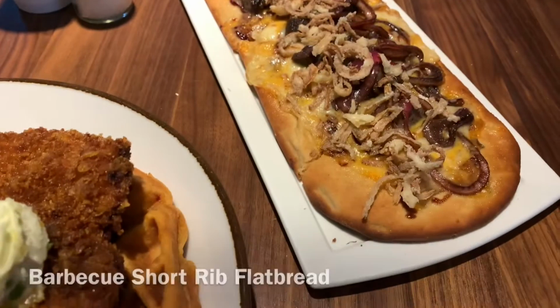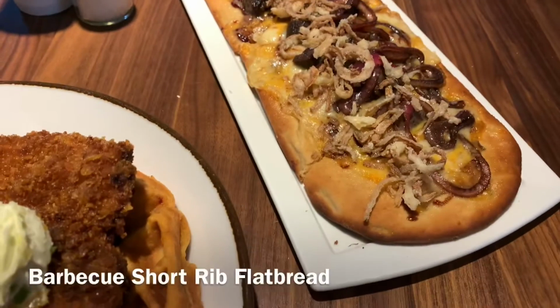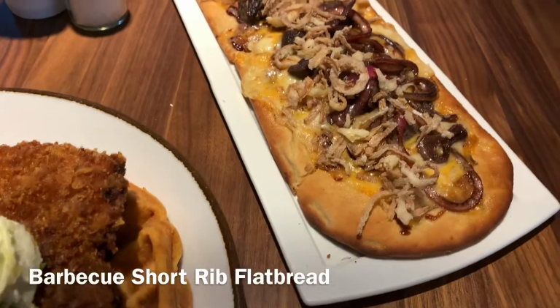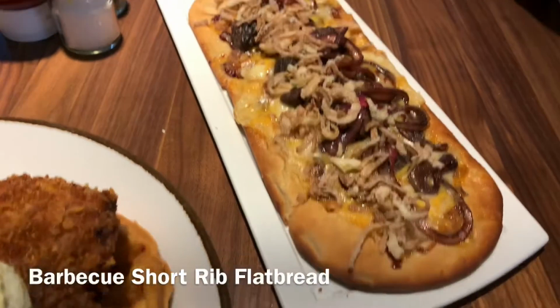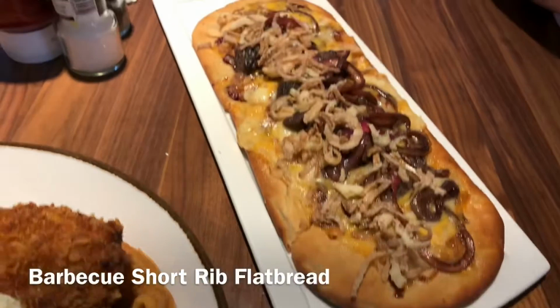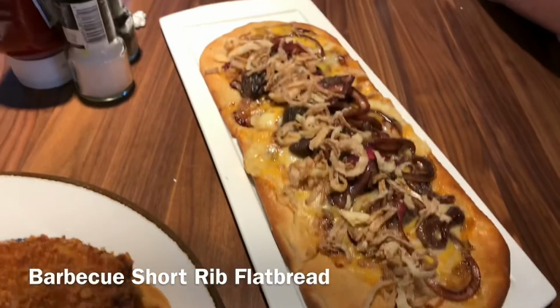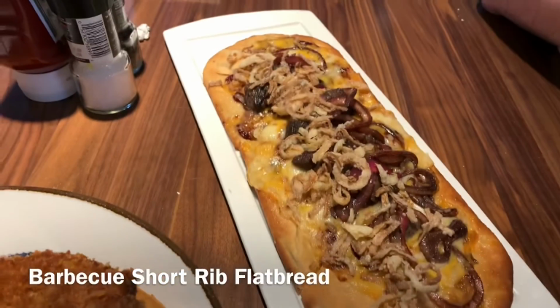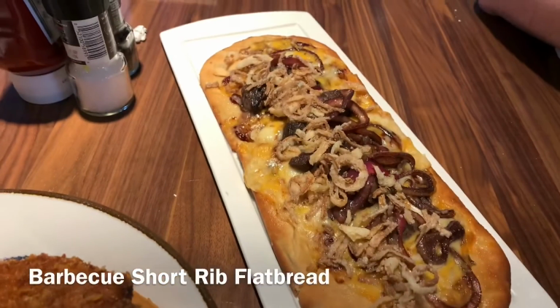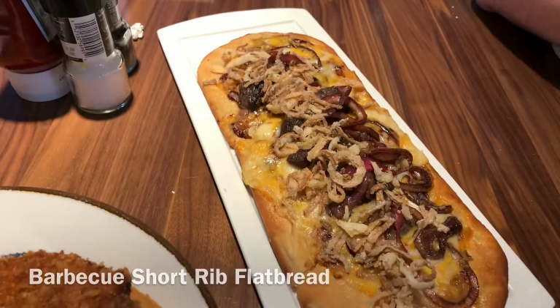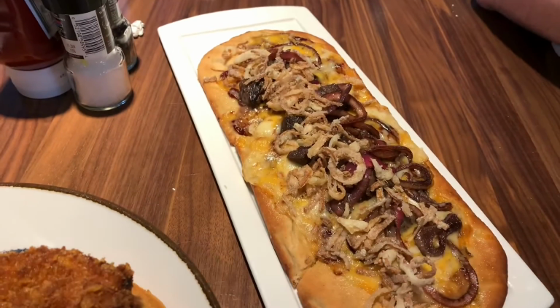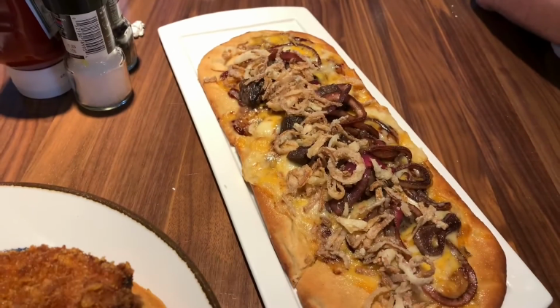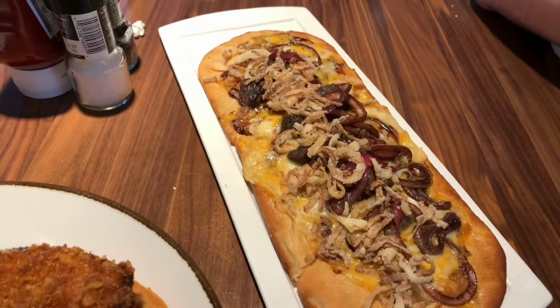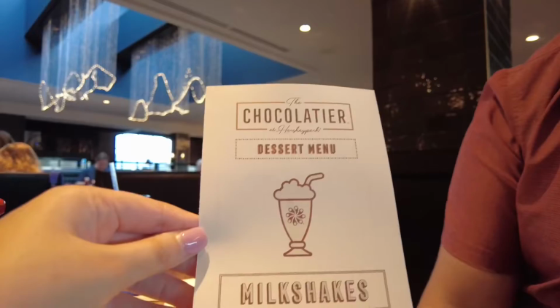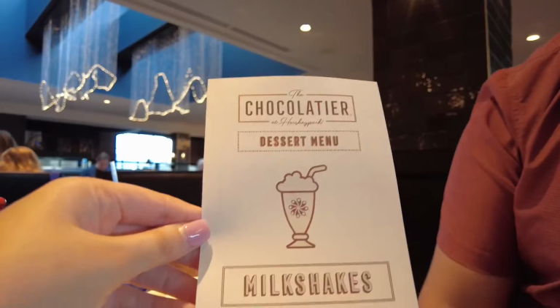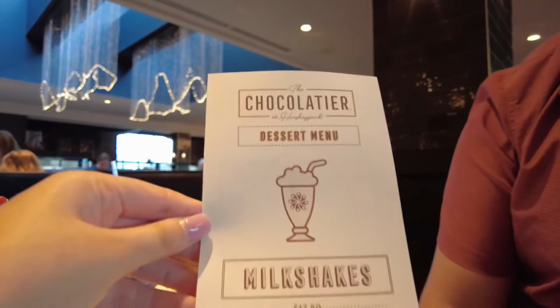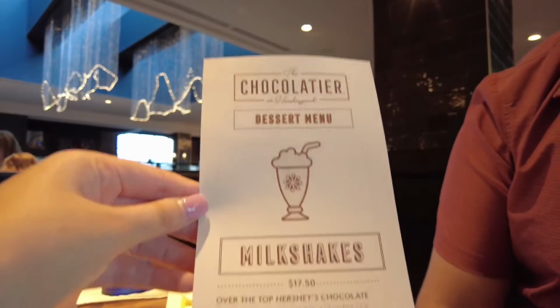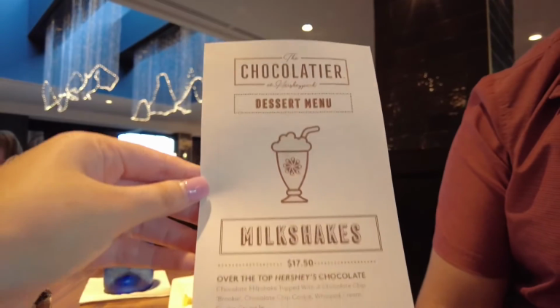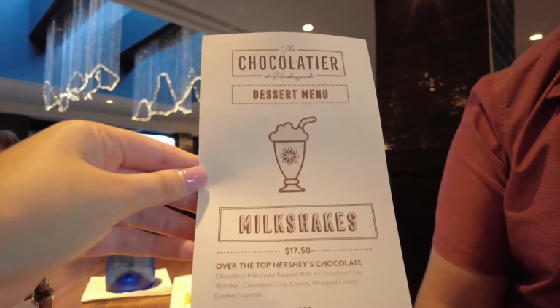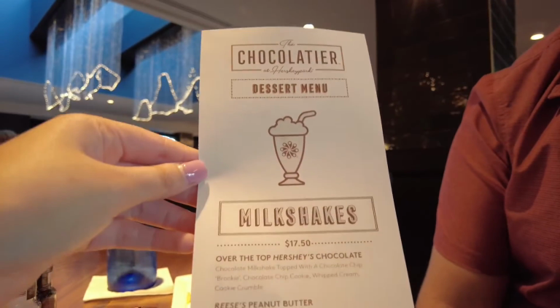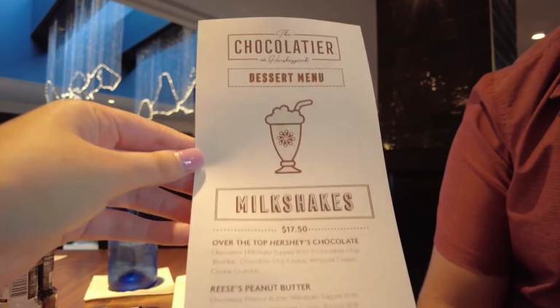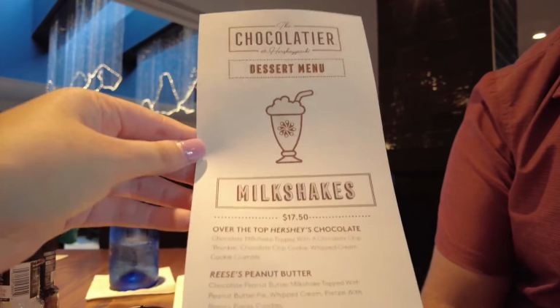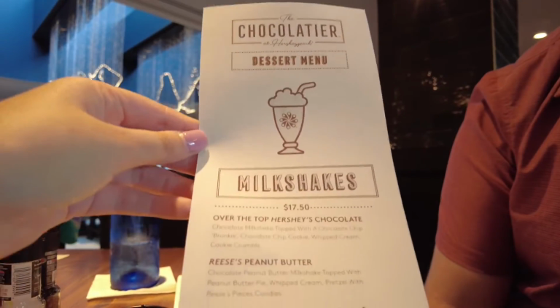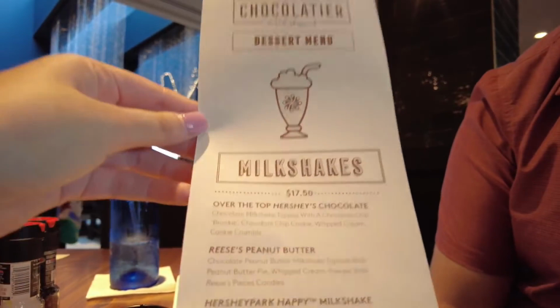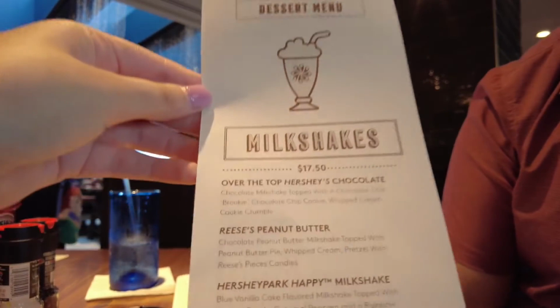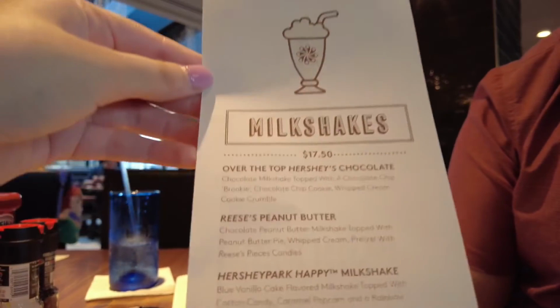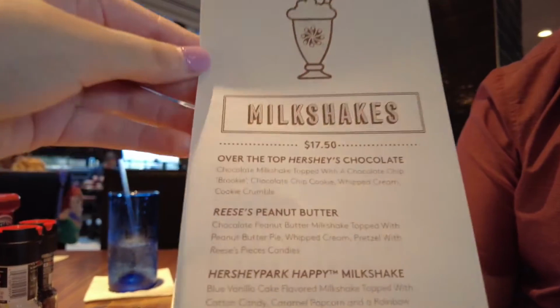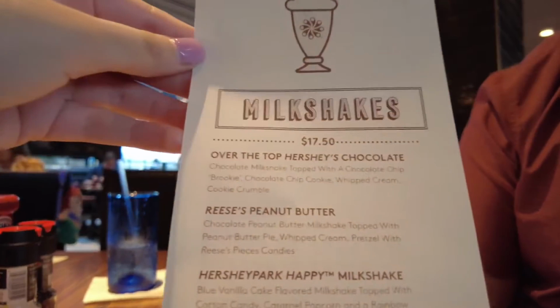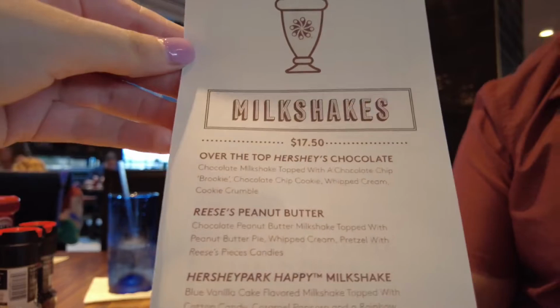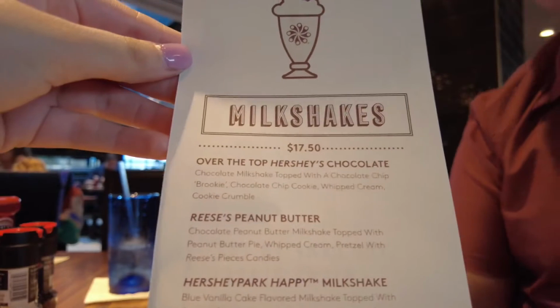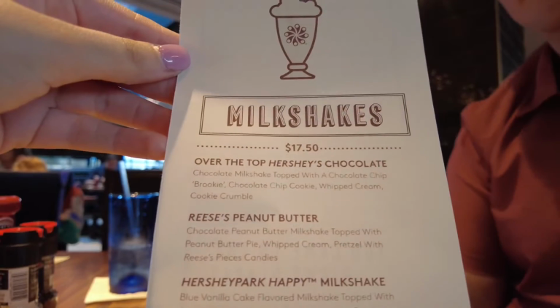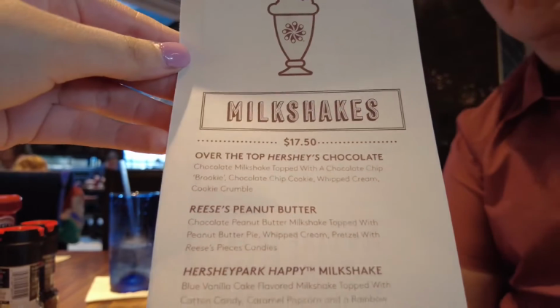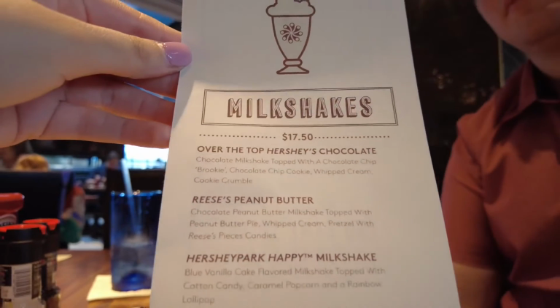This is the food we got. I got the chicken and waffles and then Mike got the barbecue short rib flatbread, and they were really delicious.